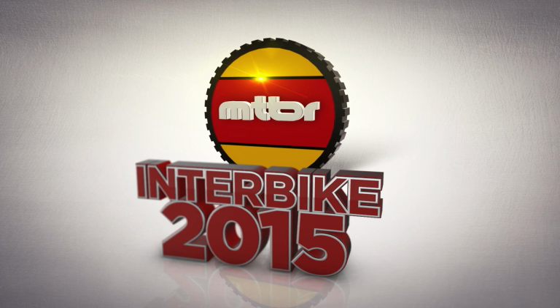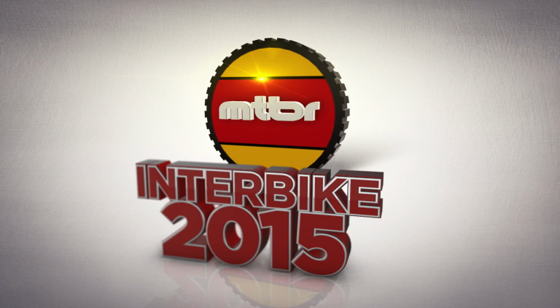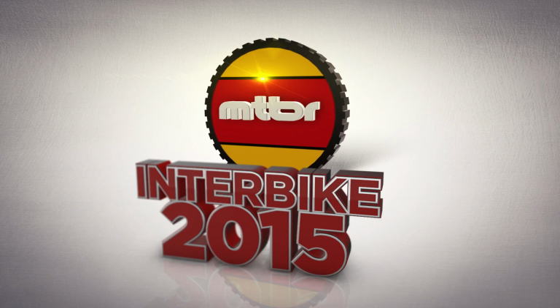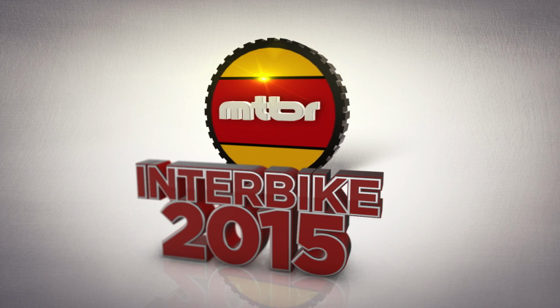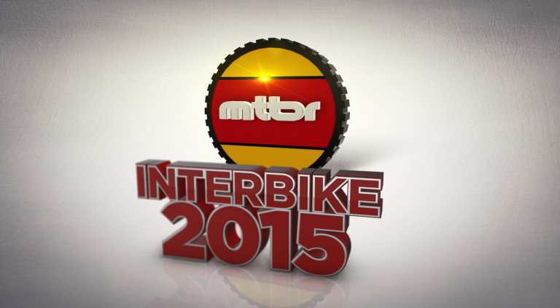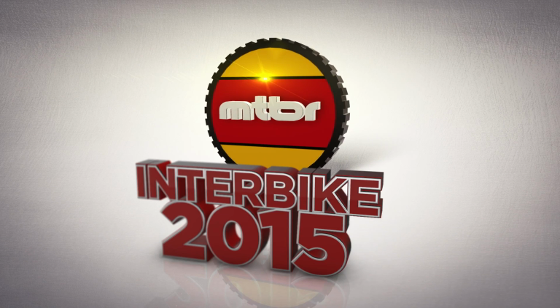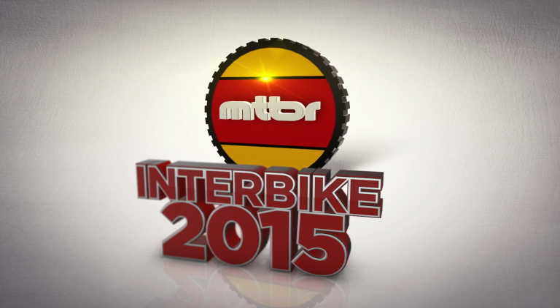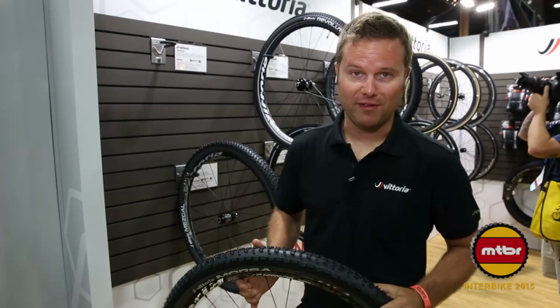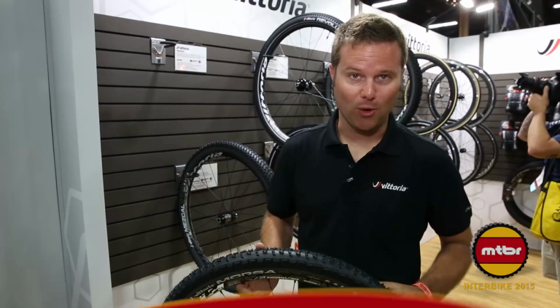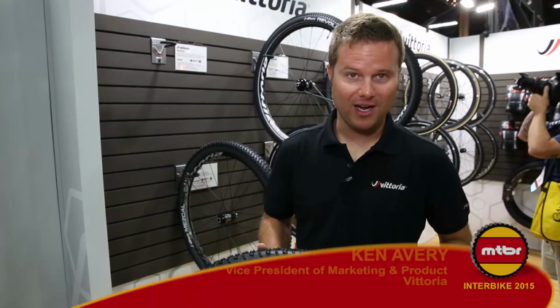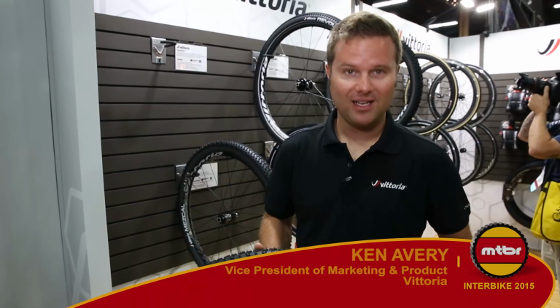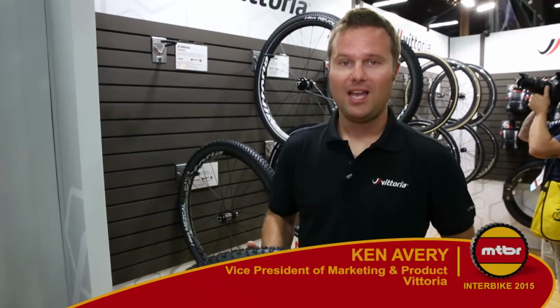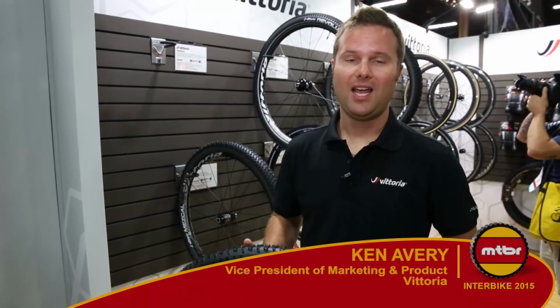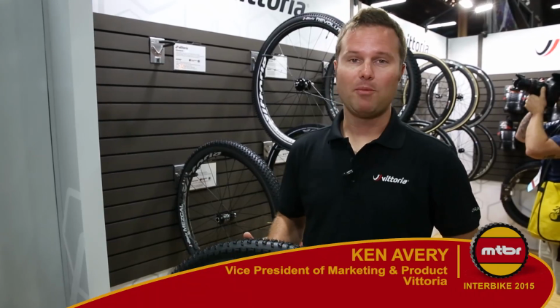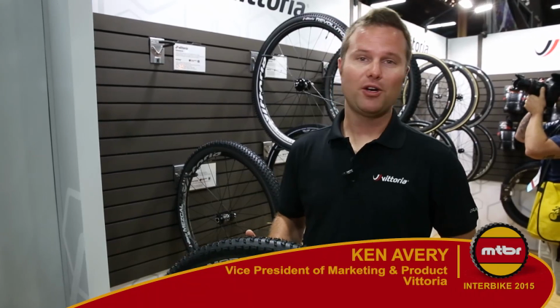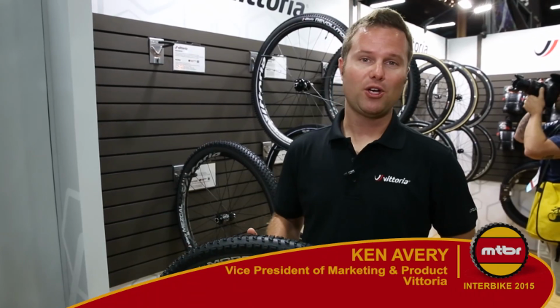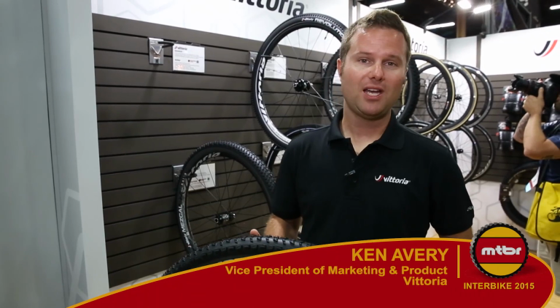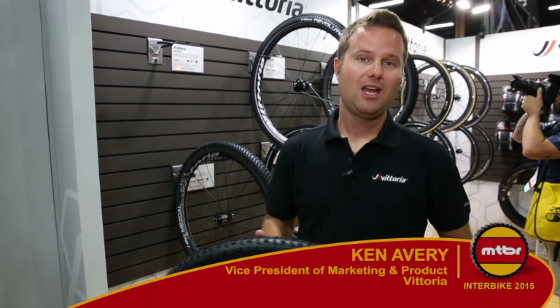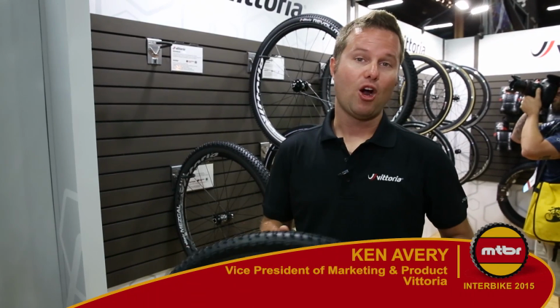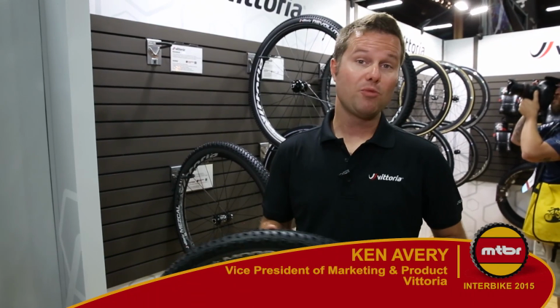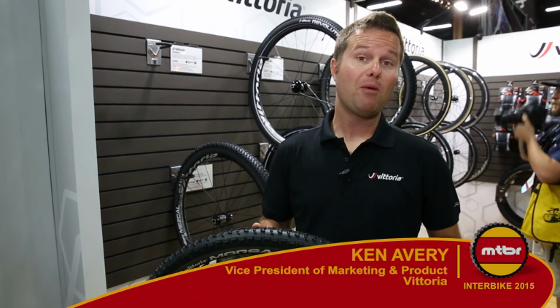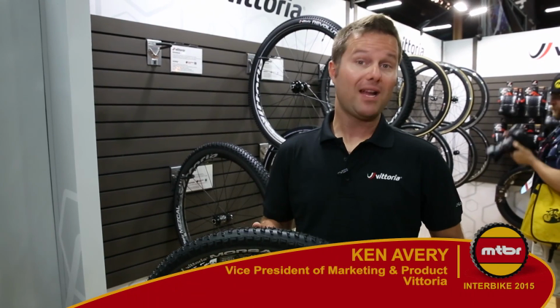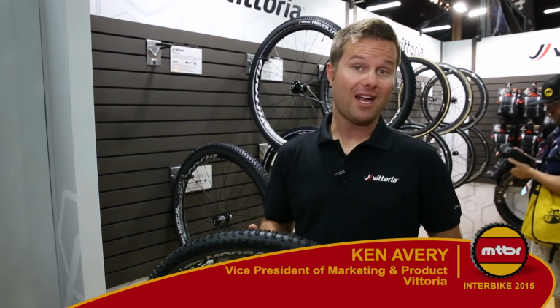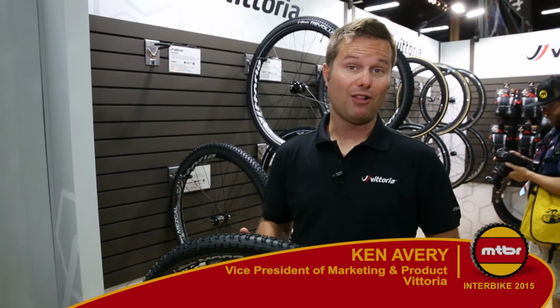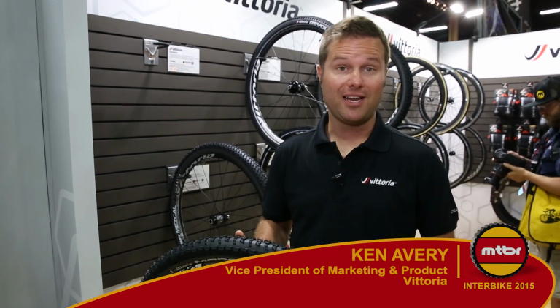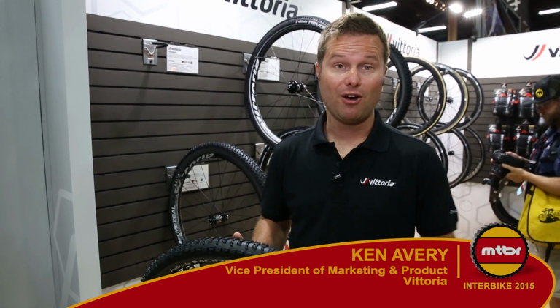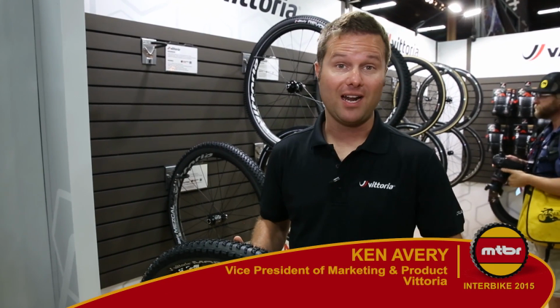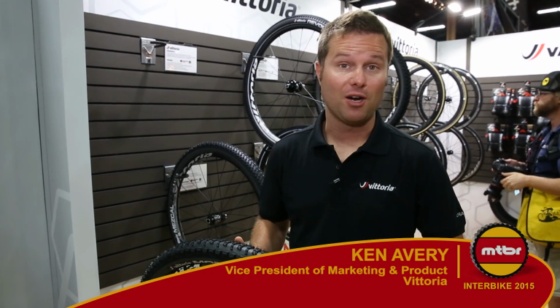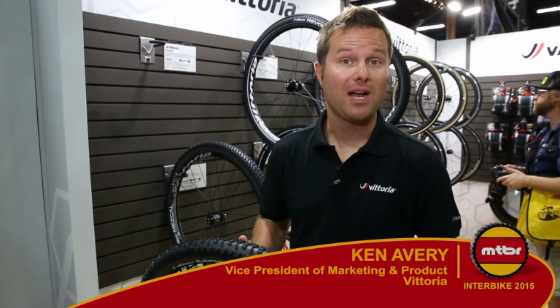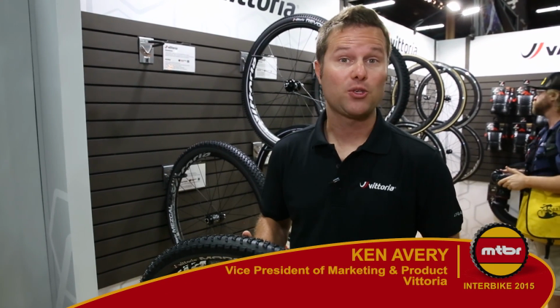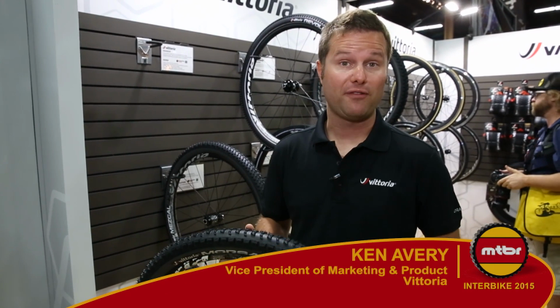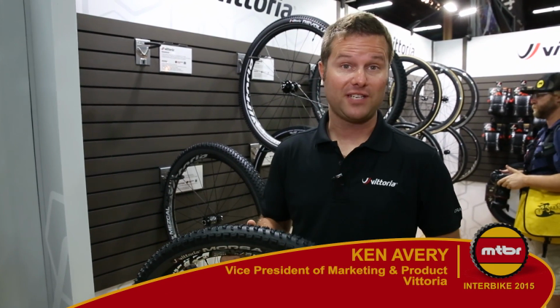Hey, my name's Ken Avery. I'm with Vittoria and I'm here to show you our new mountain bike tire line here at Interbike 2015.